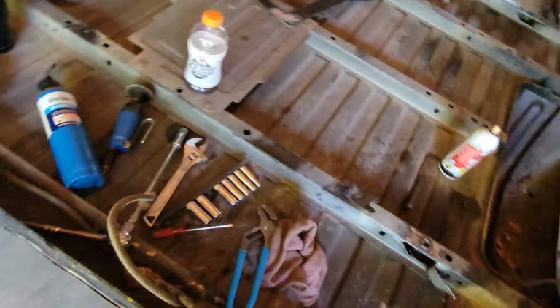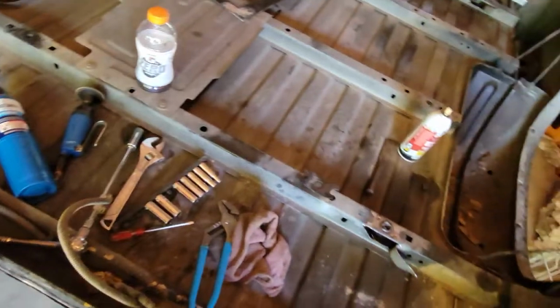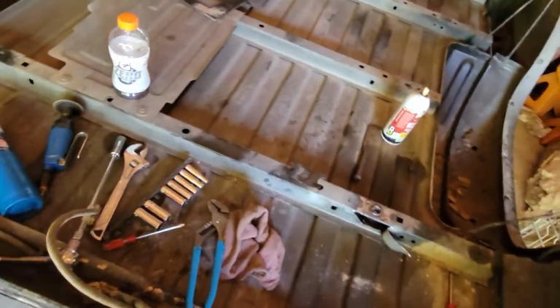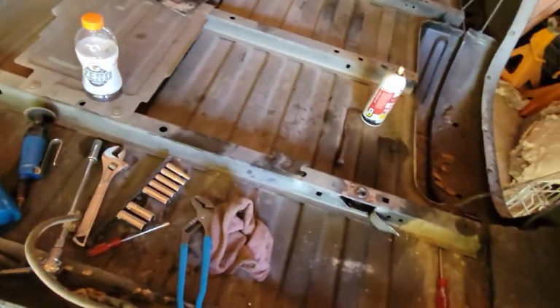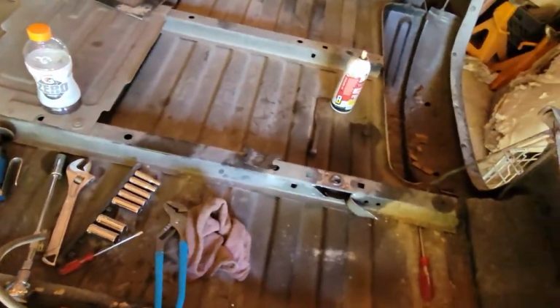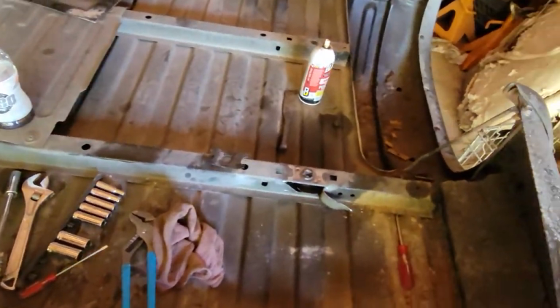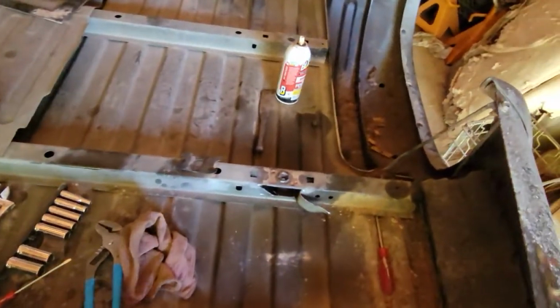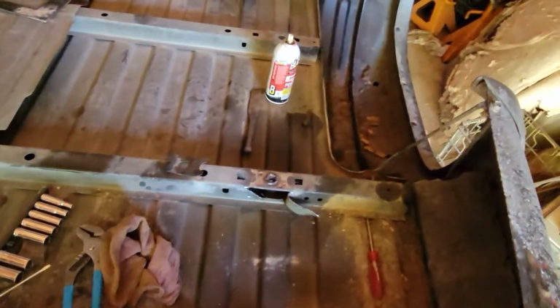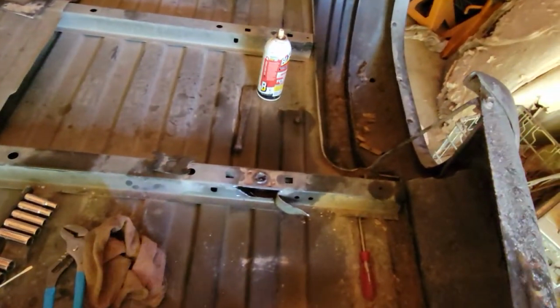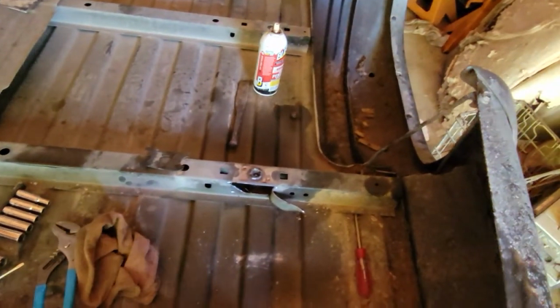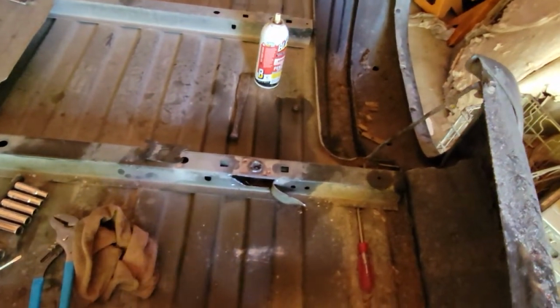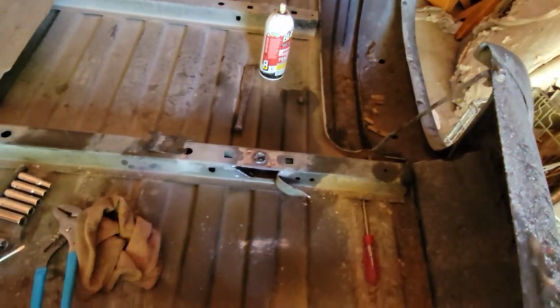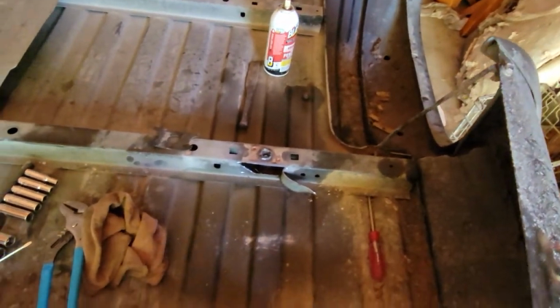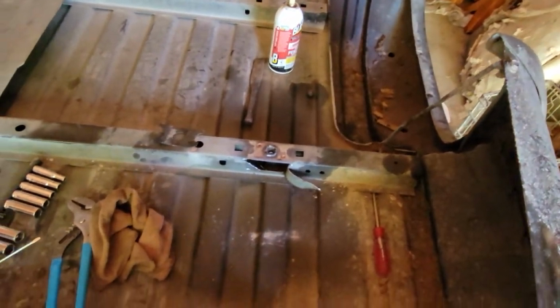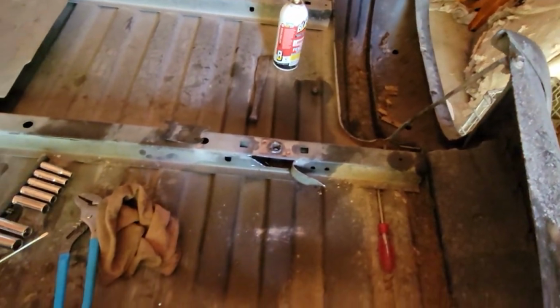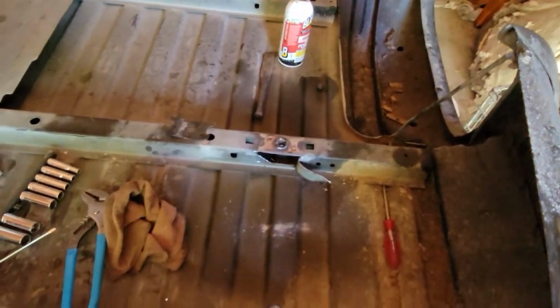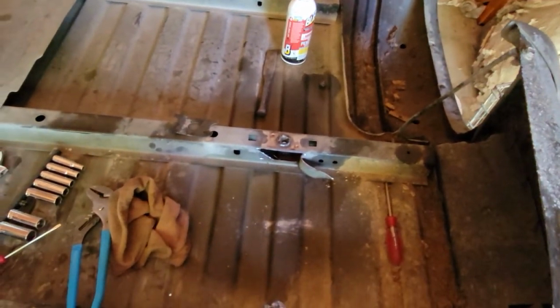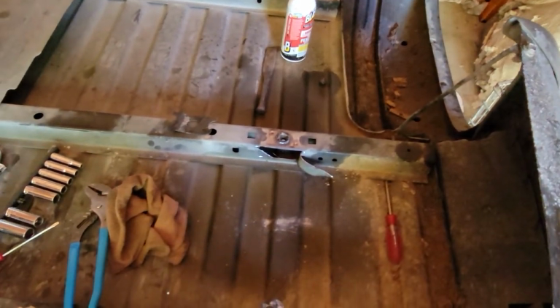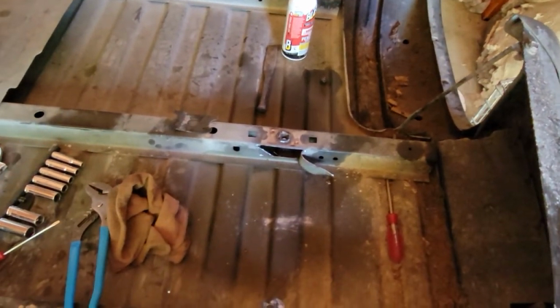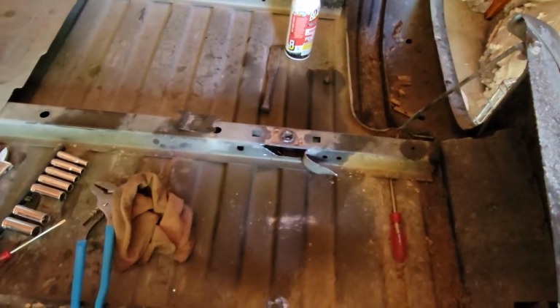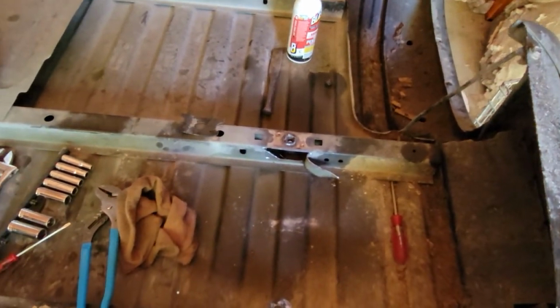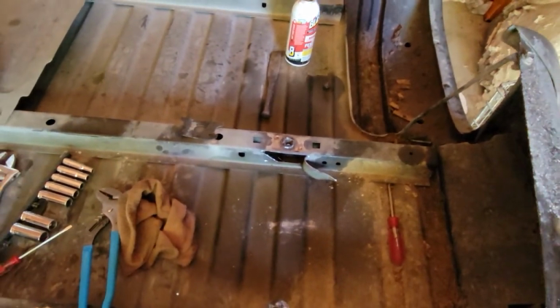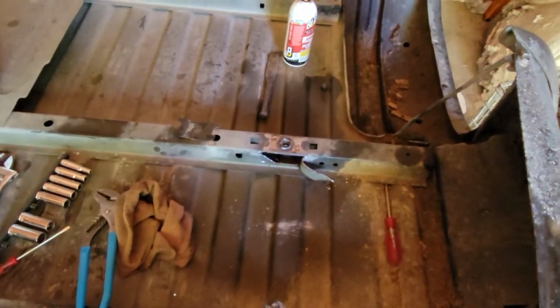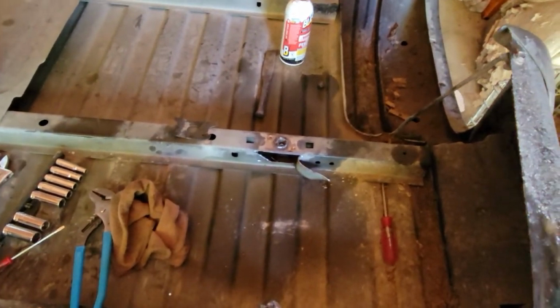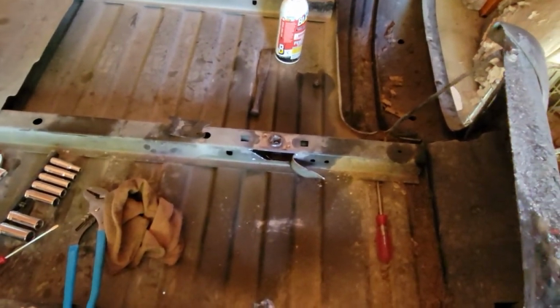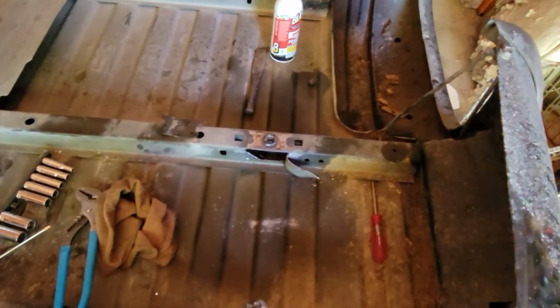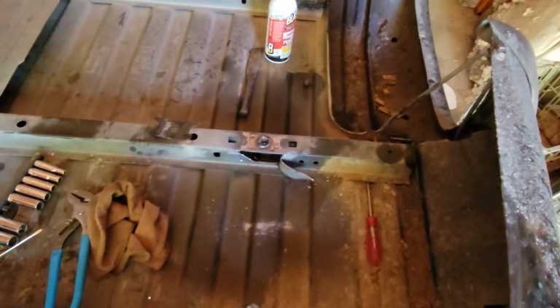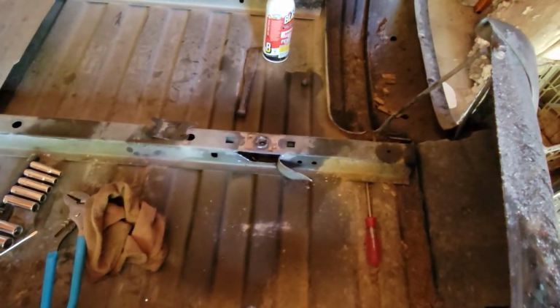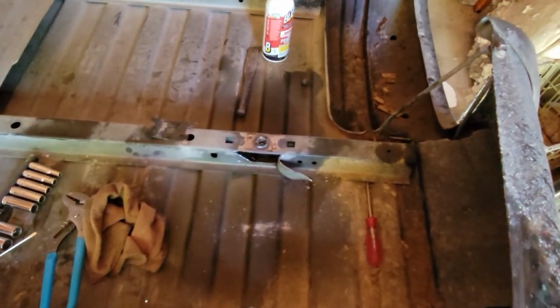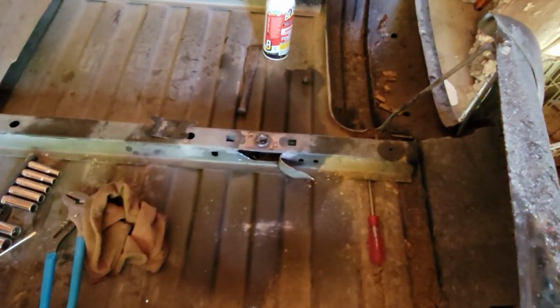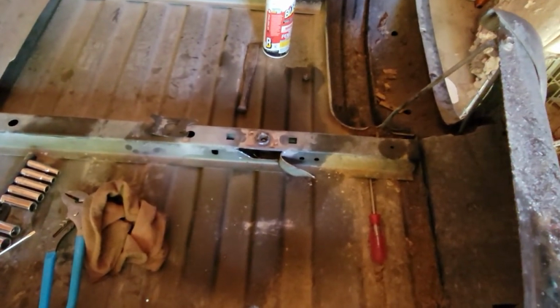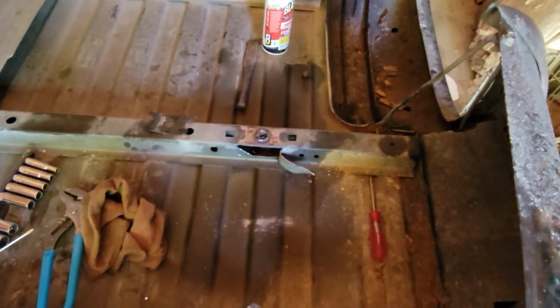Hey guys, so day four of putting a 3 inch body lift on an 06 Sierra Extended Cab.